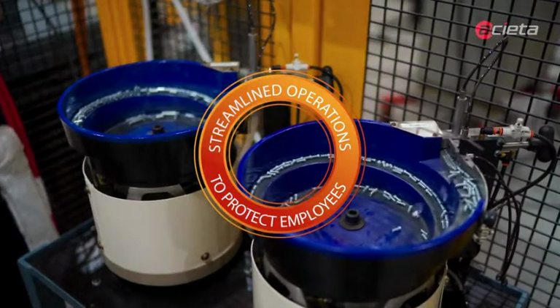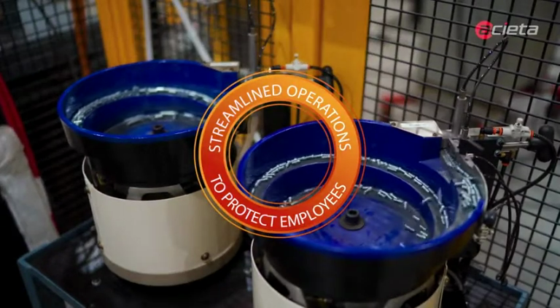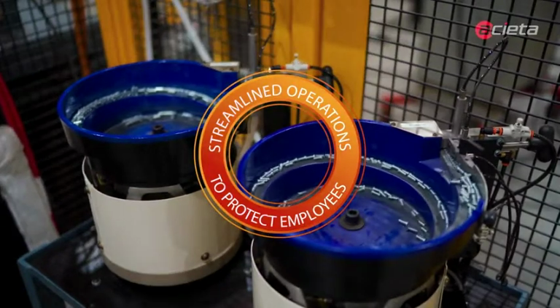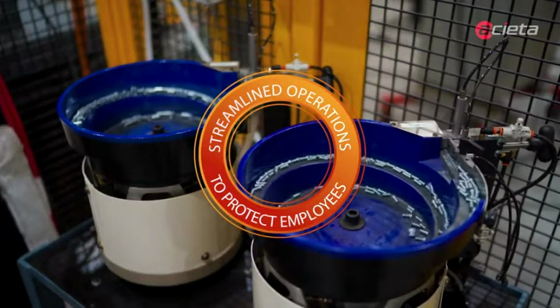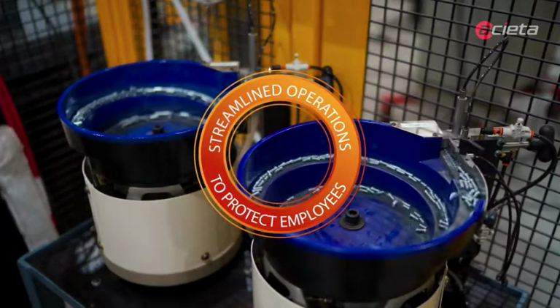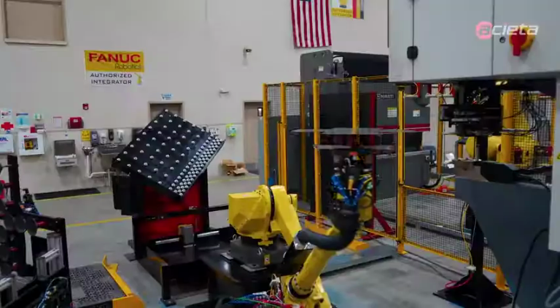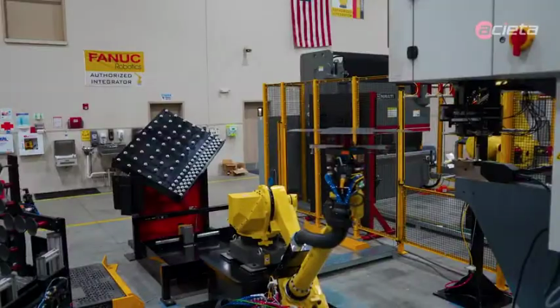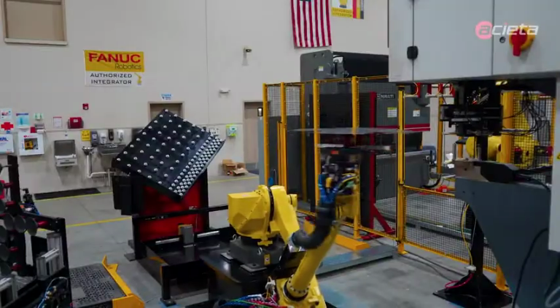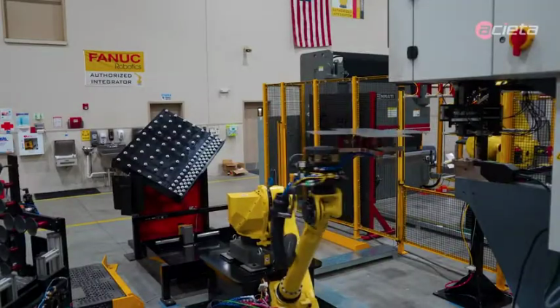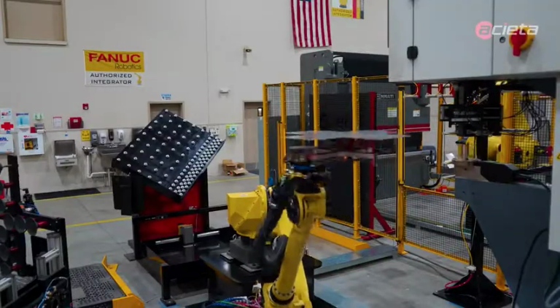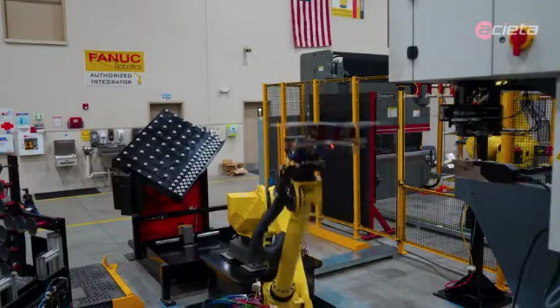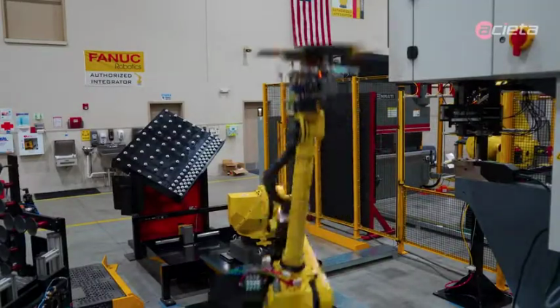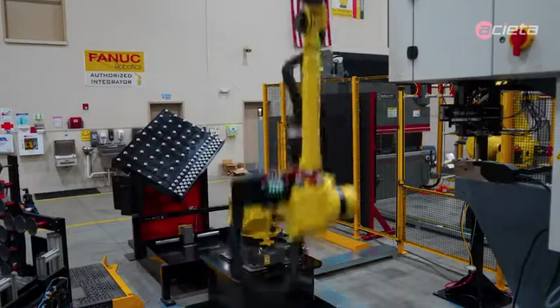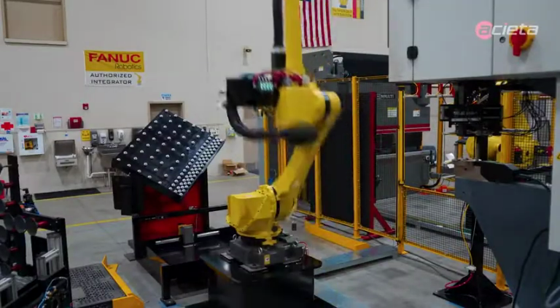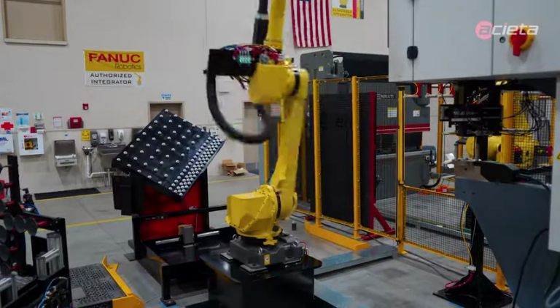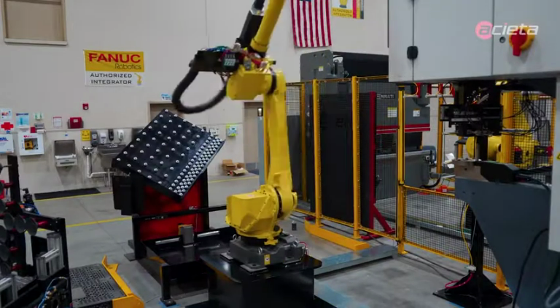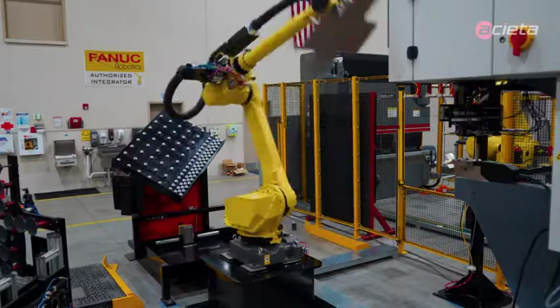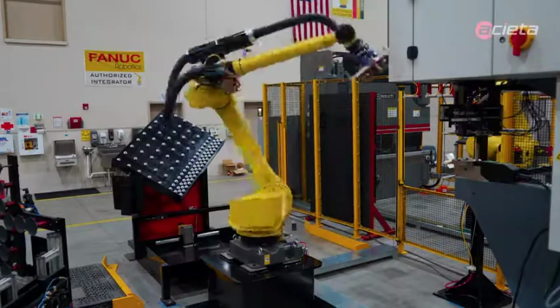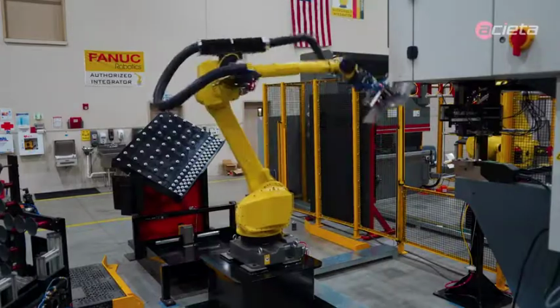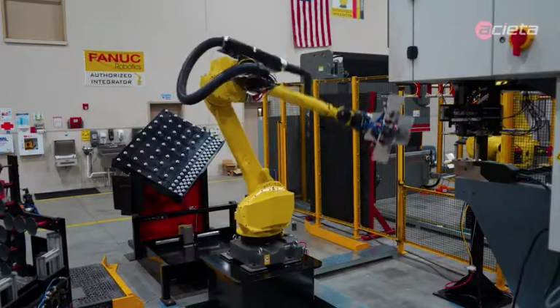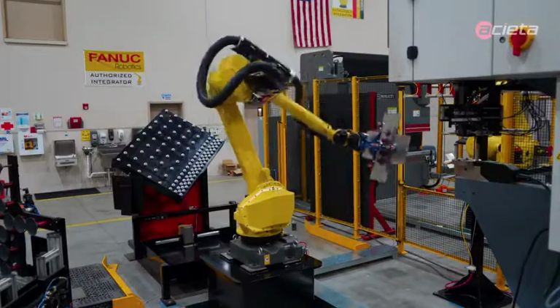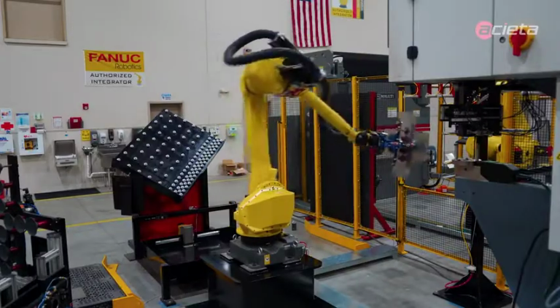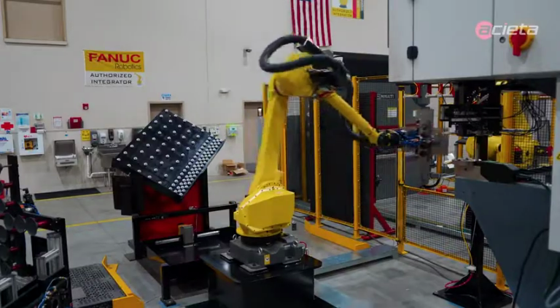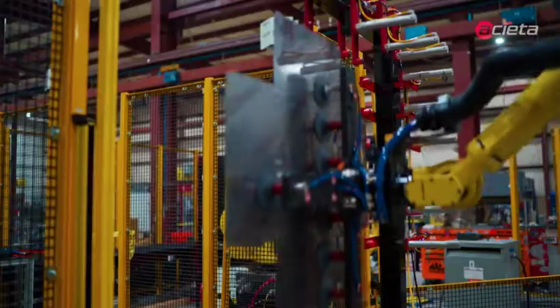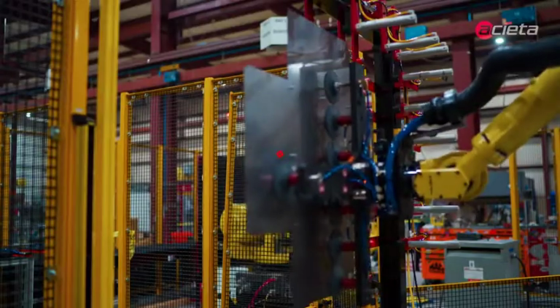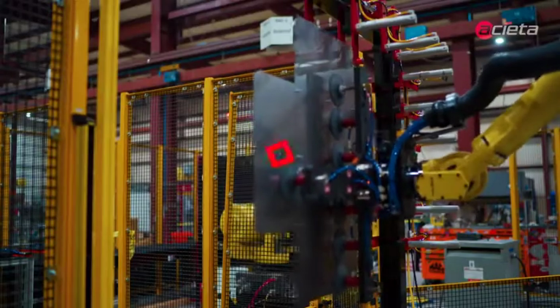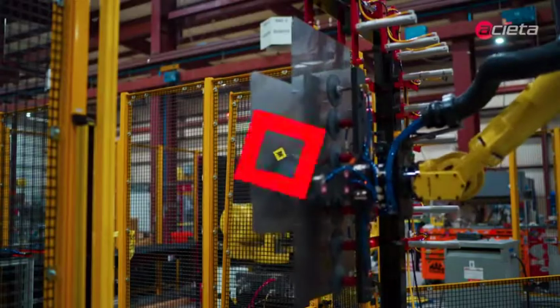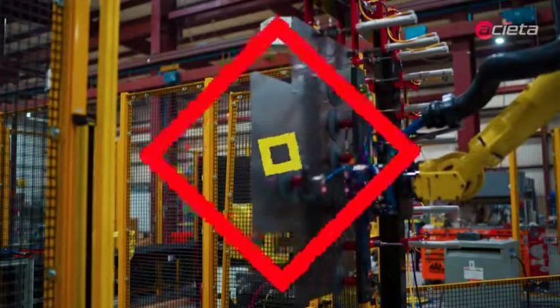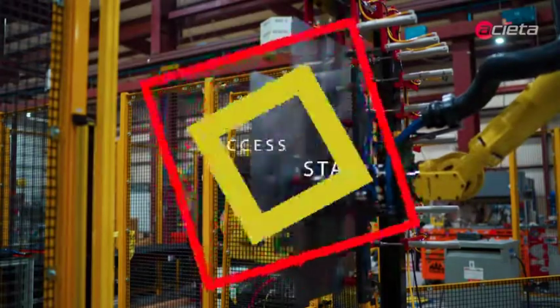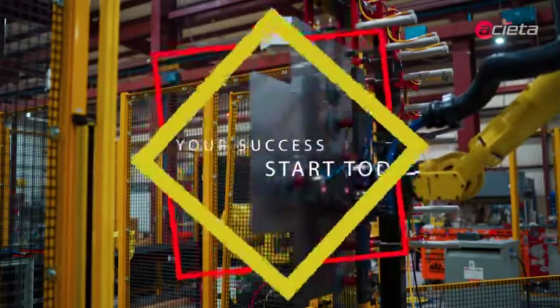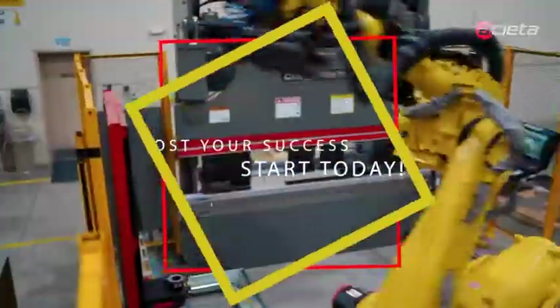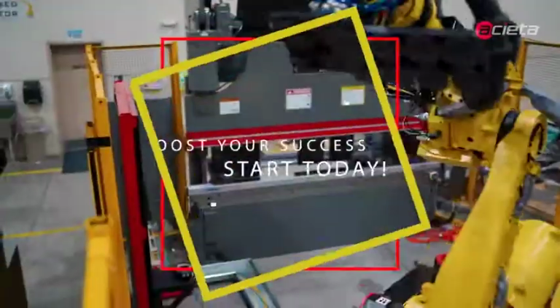Whether you have these same pain points or not, find out how automation can help you address your pain points. Contact Asita today.